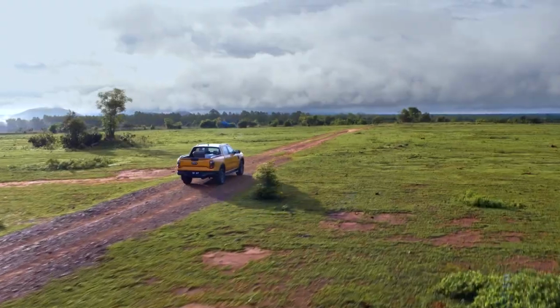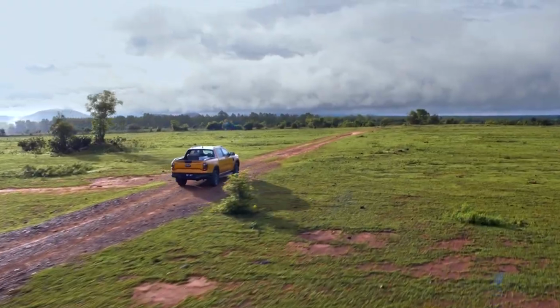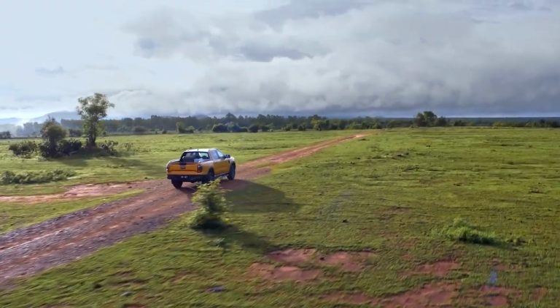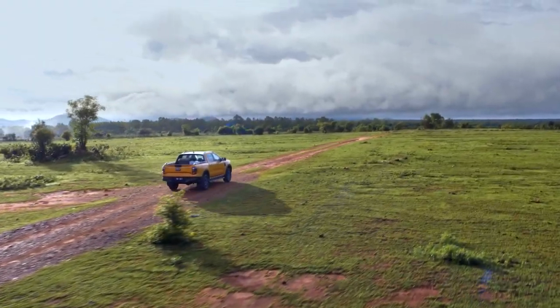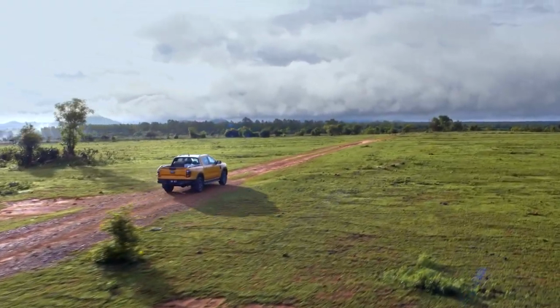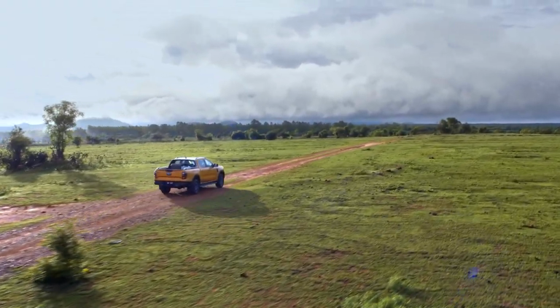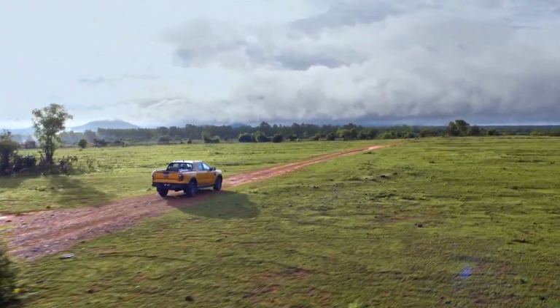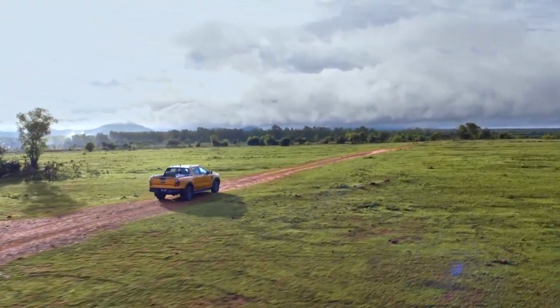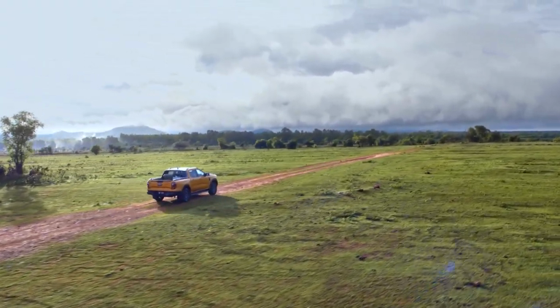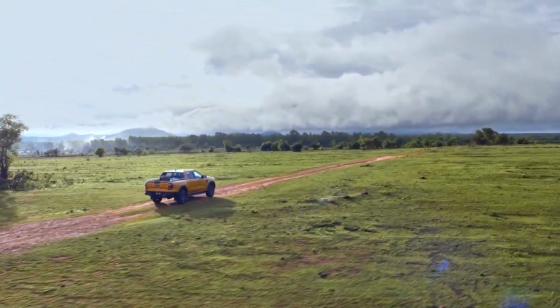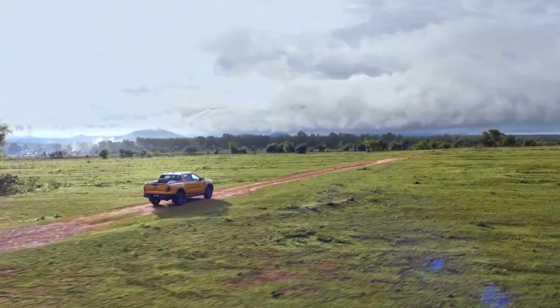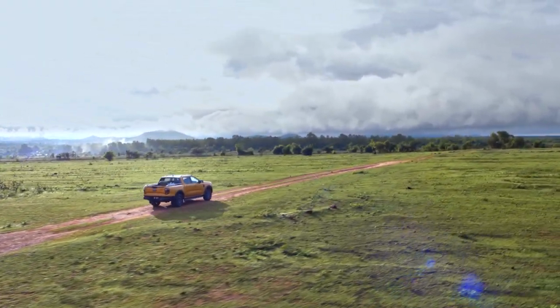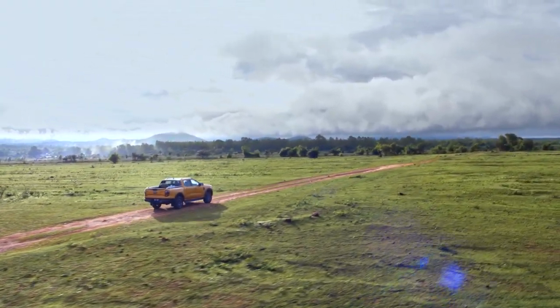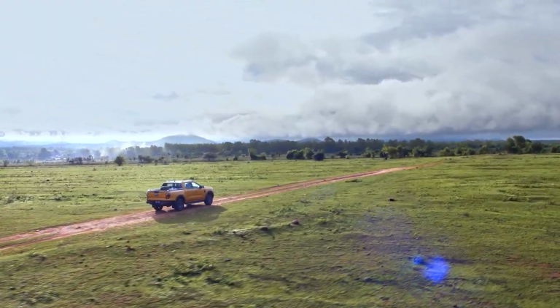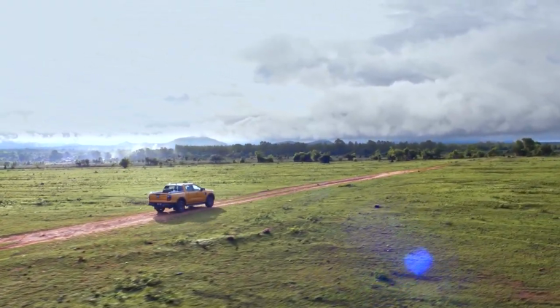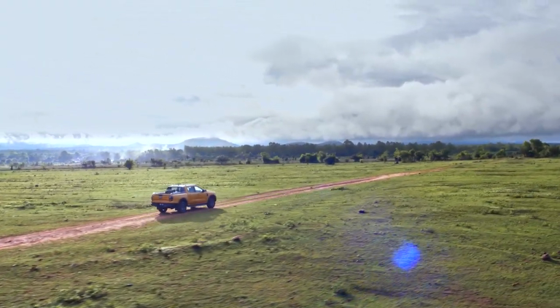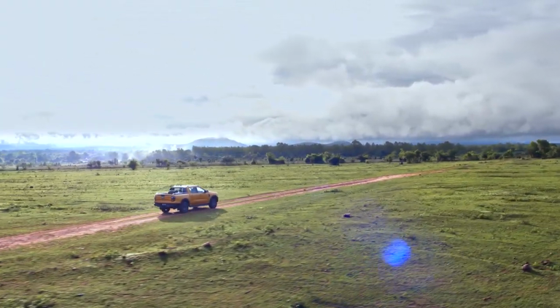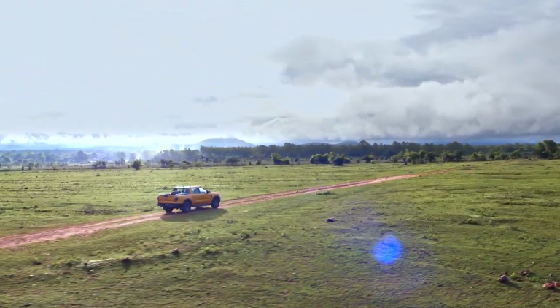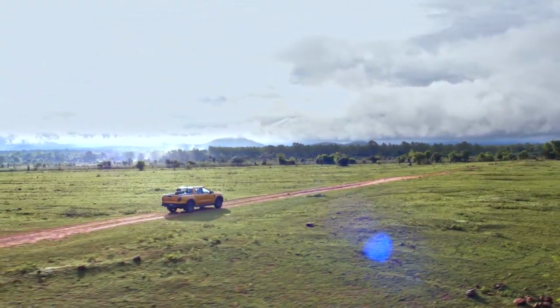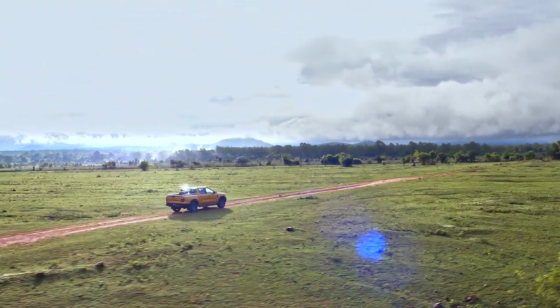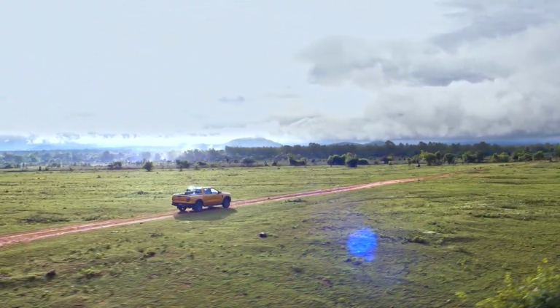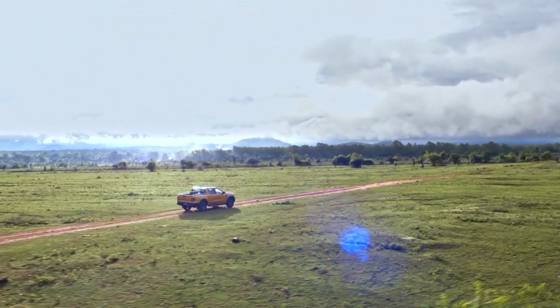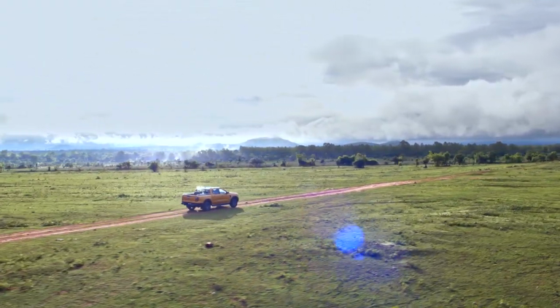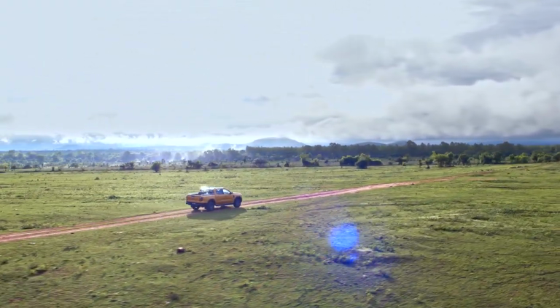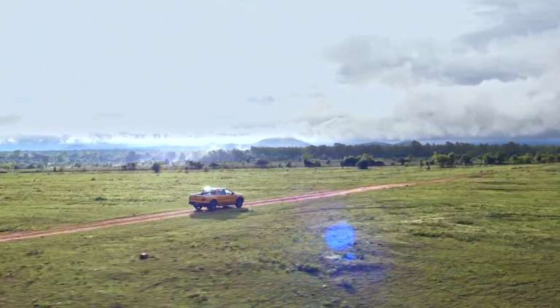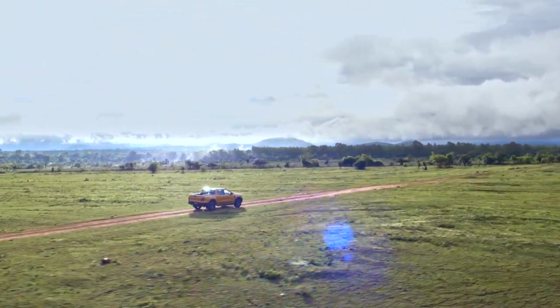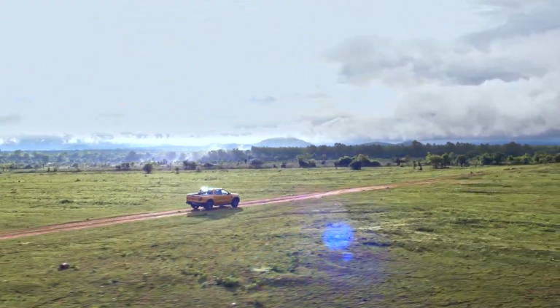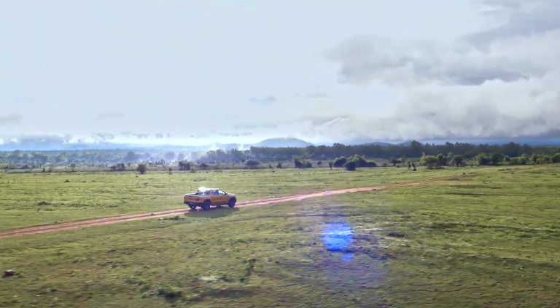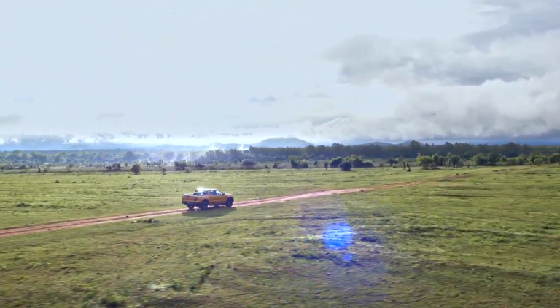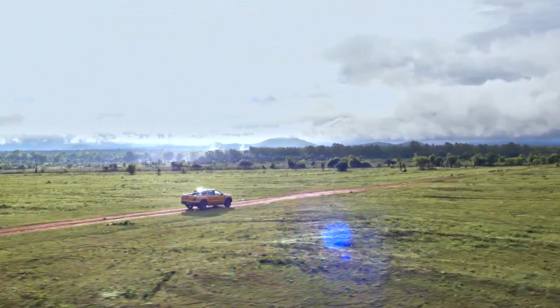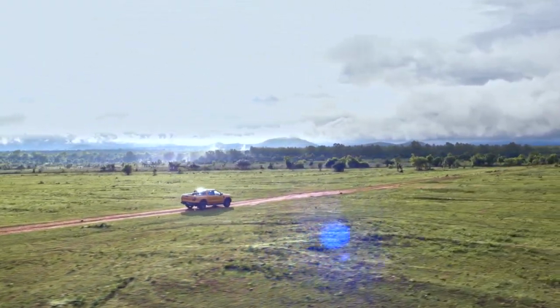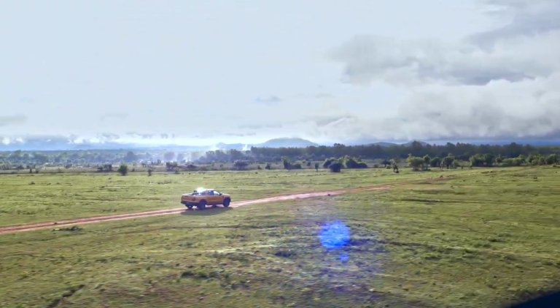Wherever you're heading next, get out there with the confidence that your vehicle is ready for the challenge.